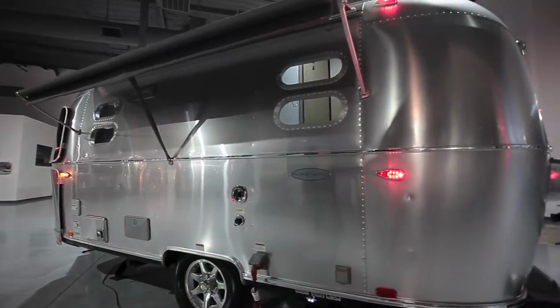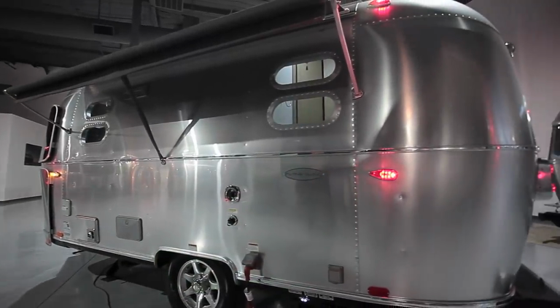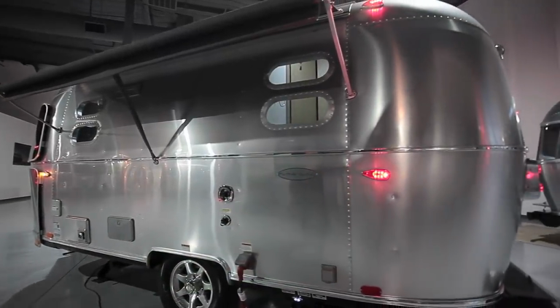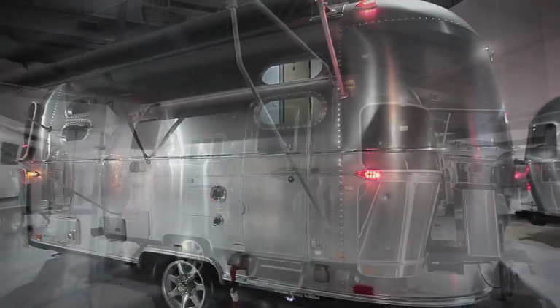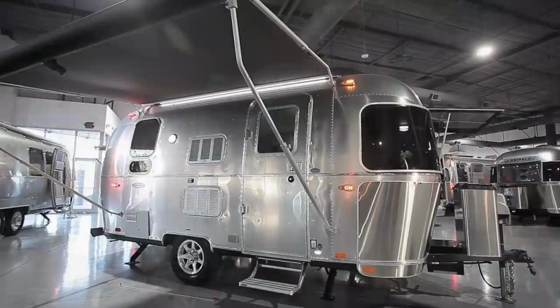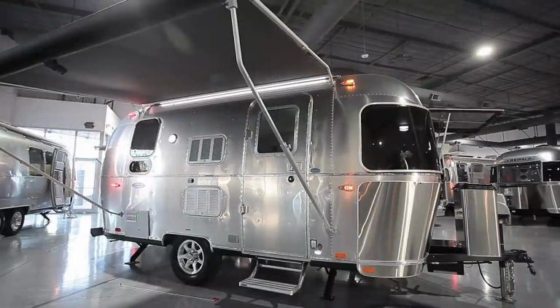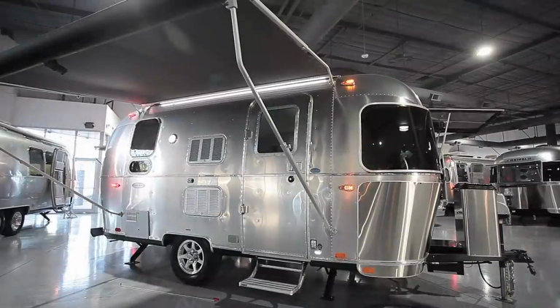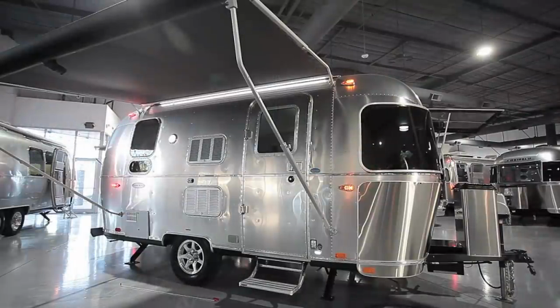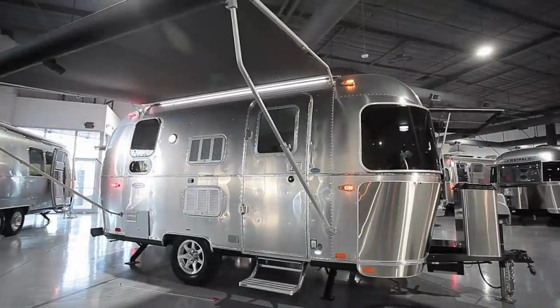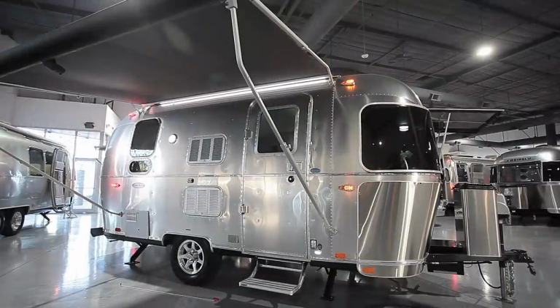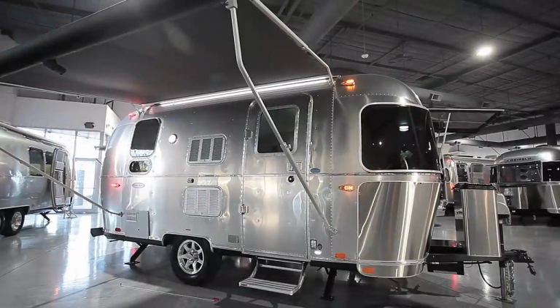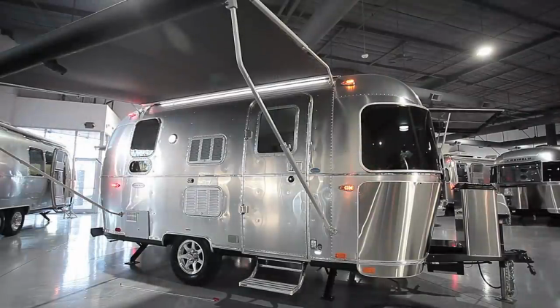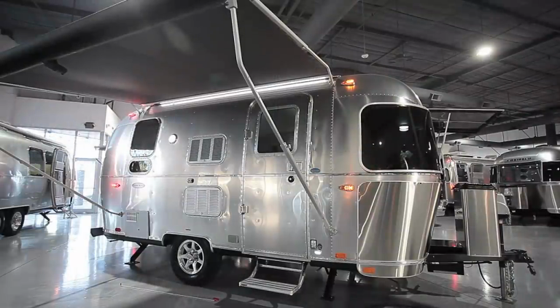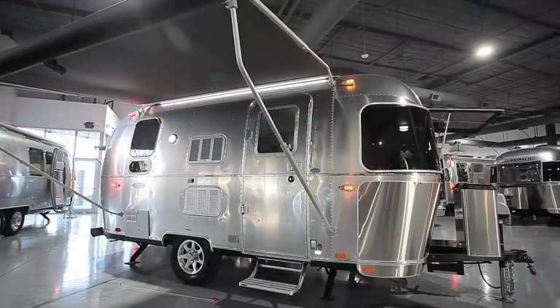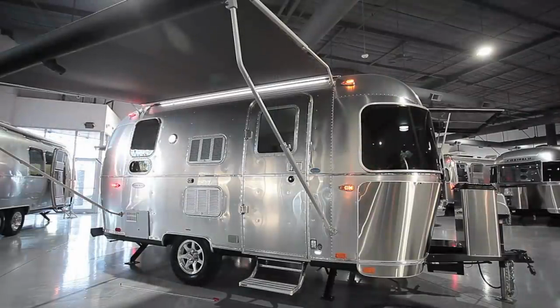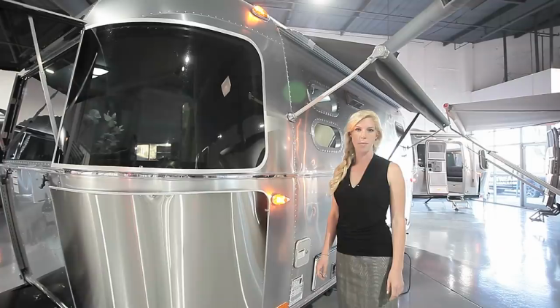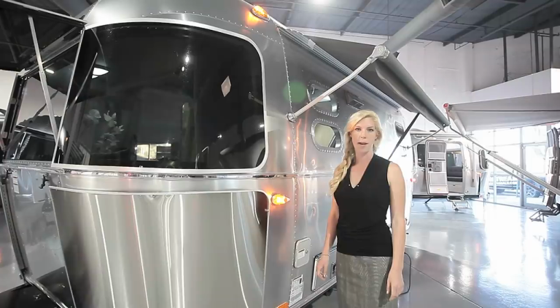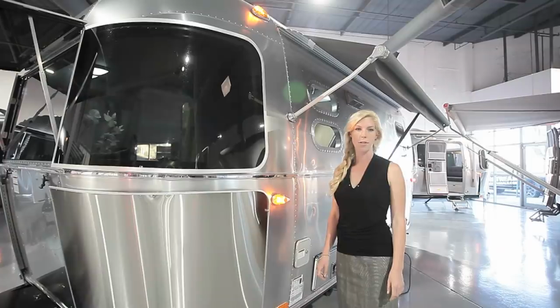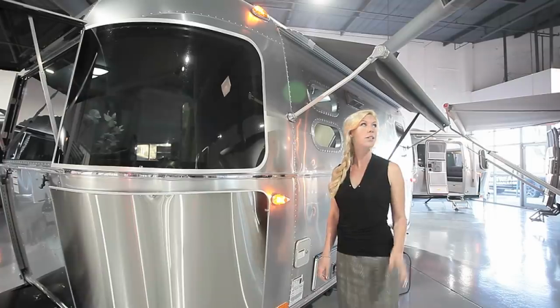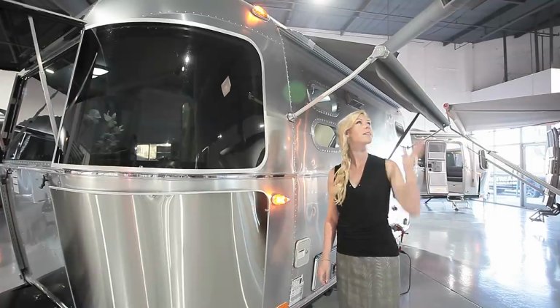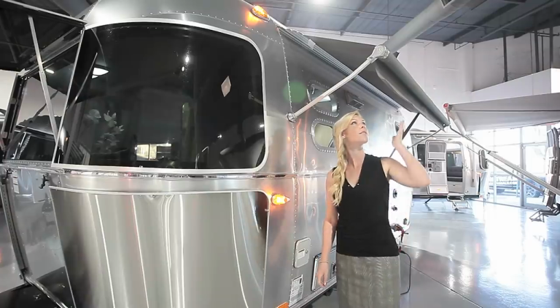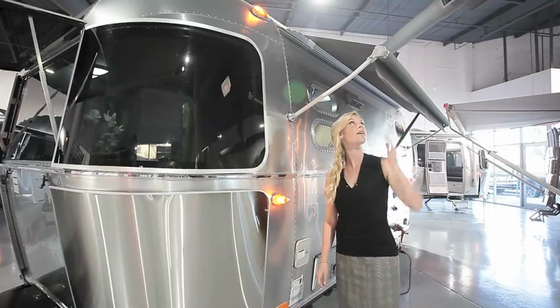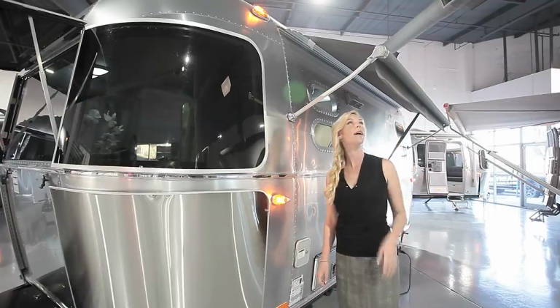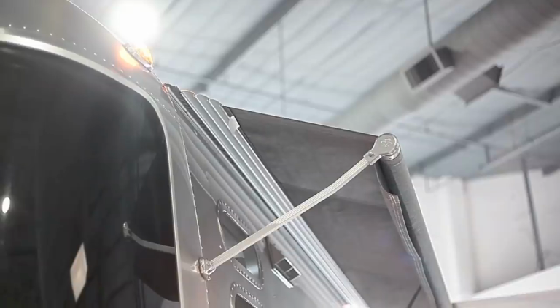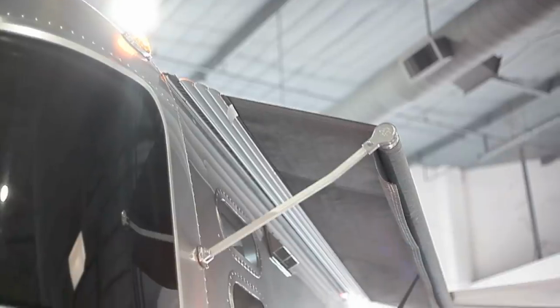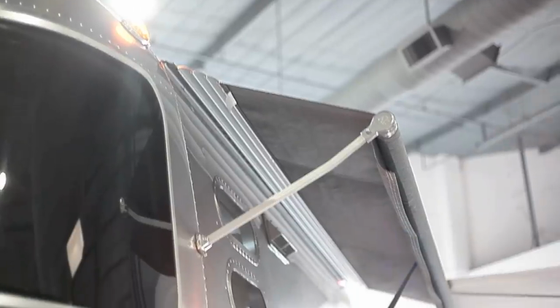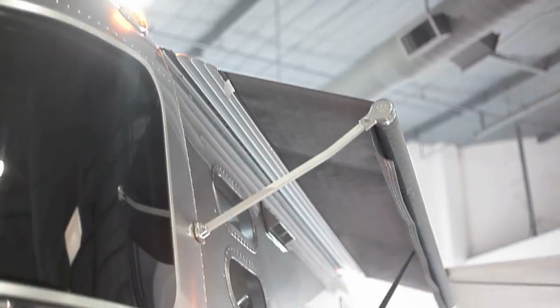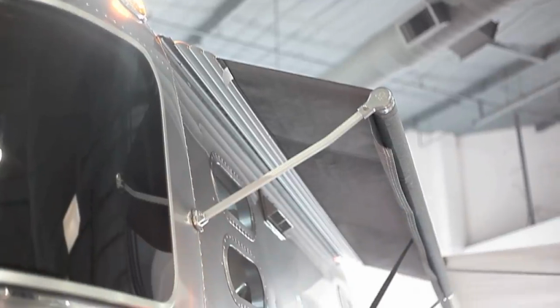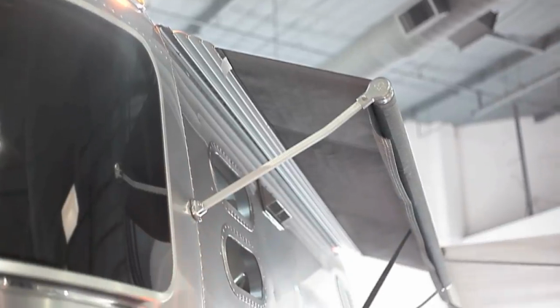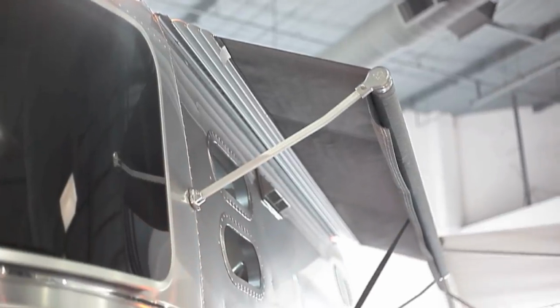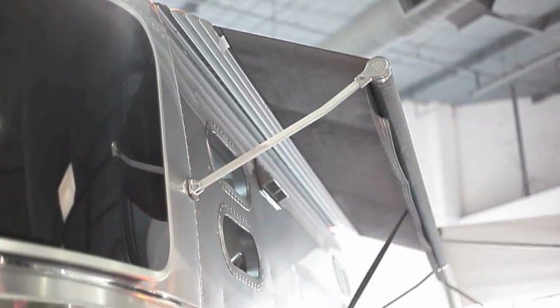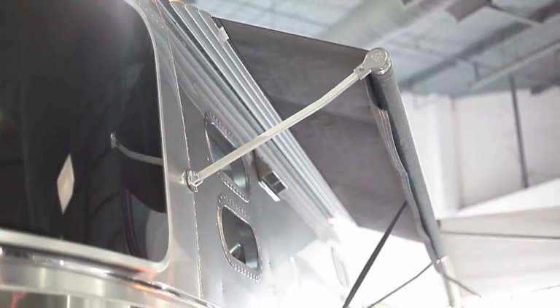This one comes standard with an awning, but optional is a window awning package which adds an awning at the side and a small one at the back.